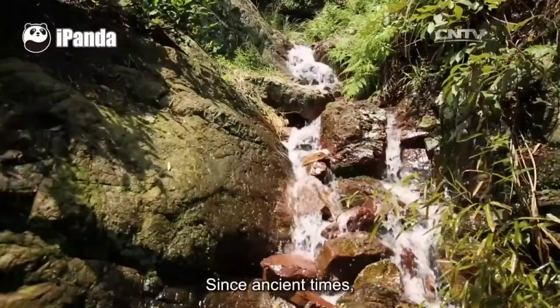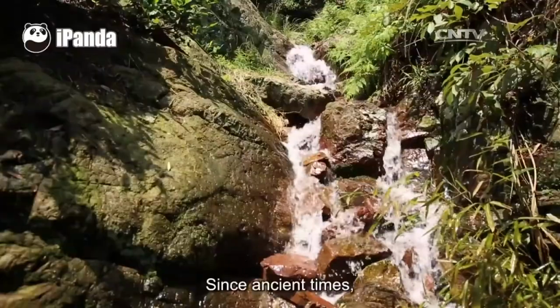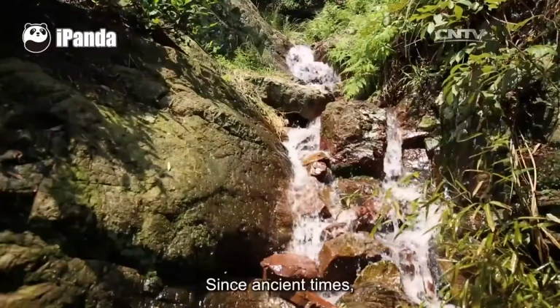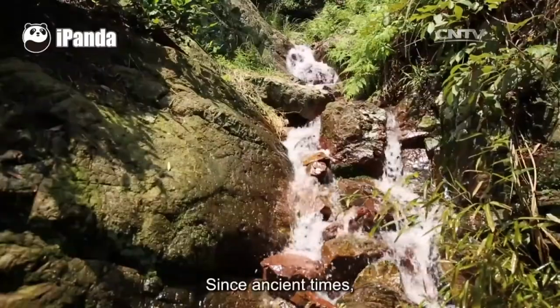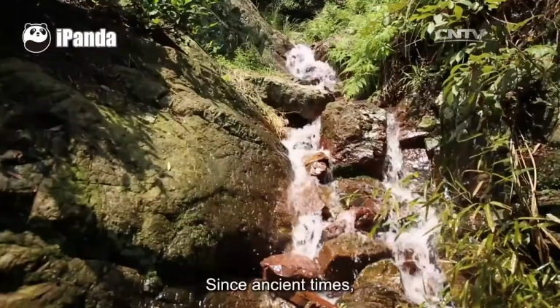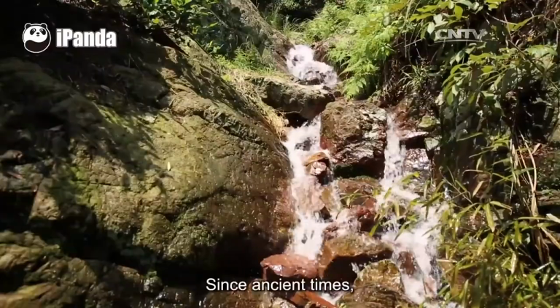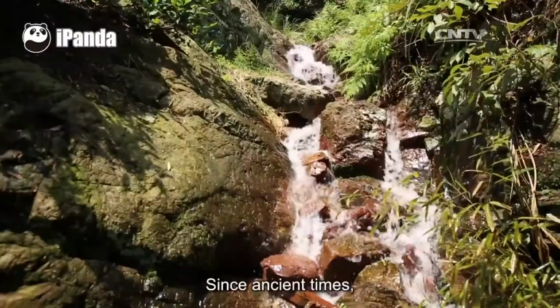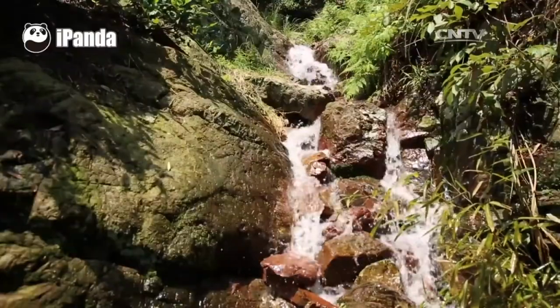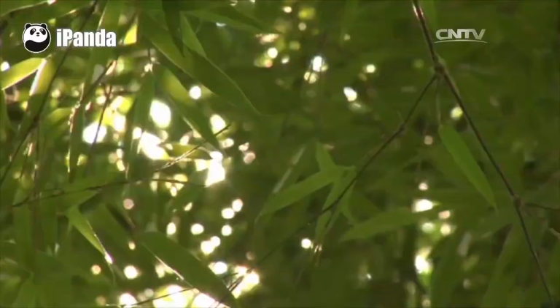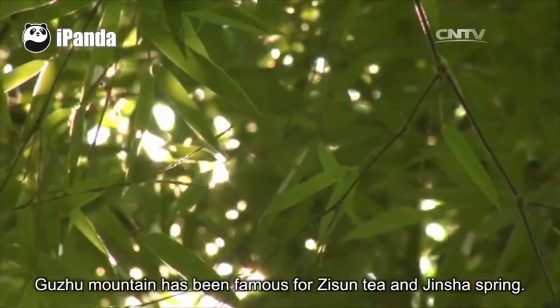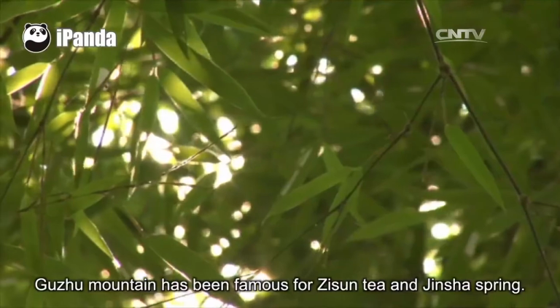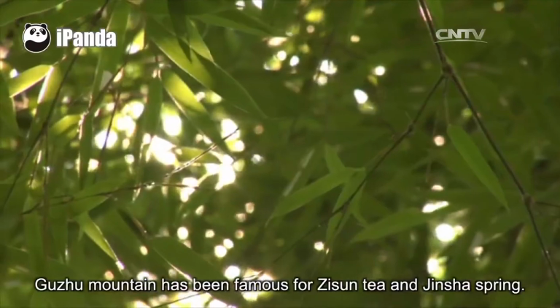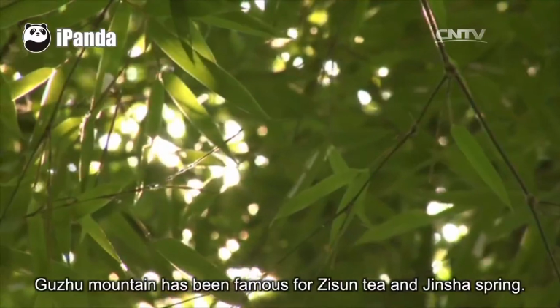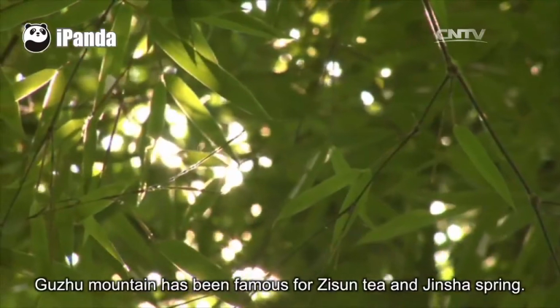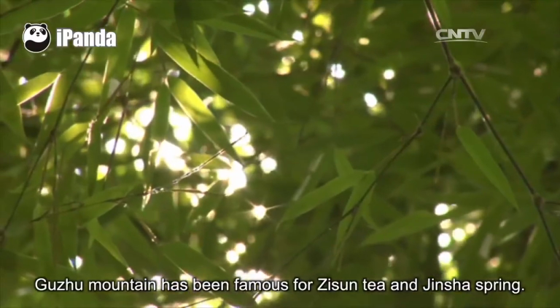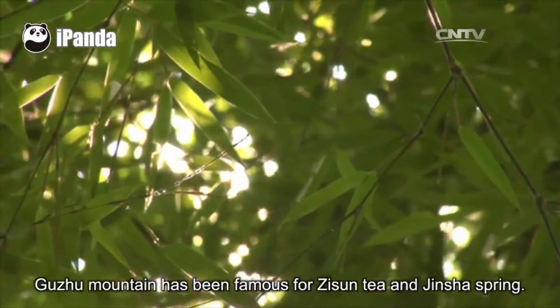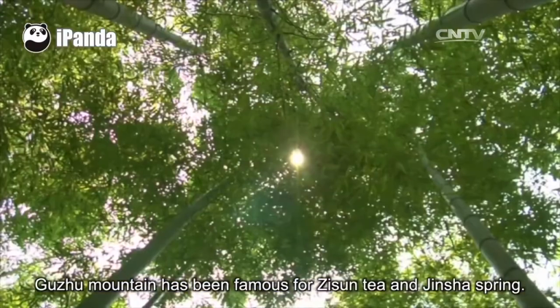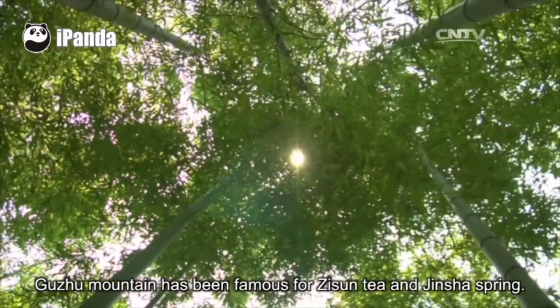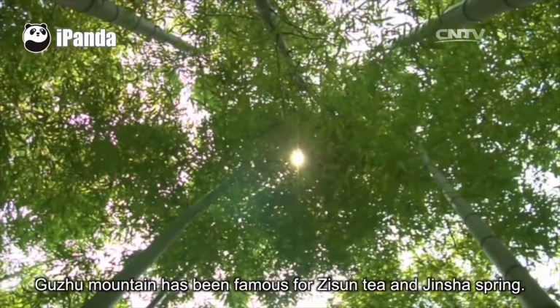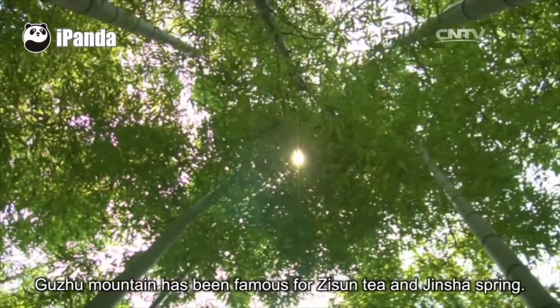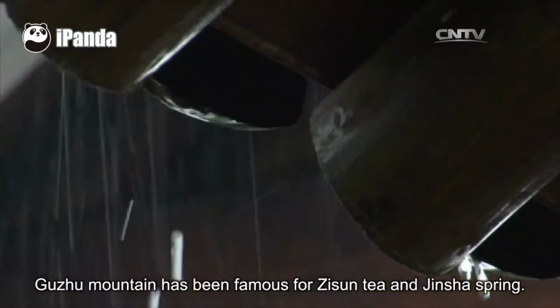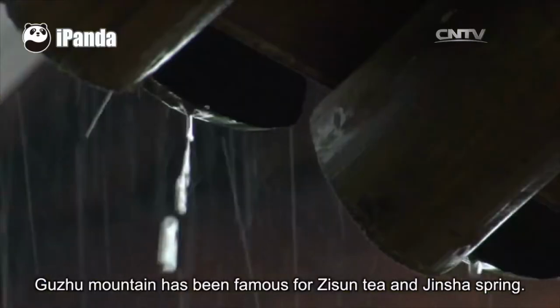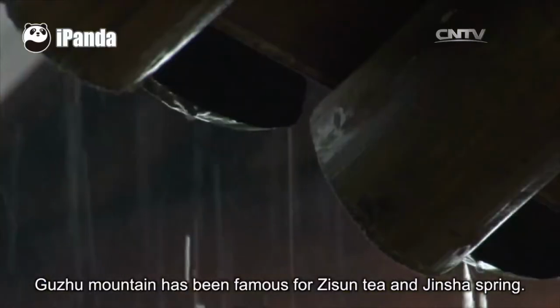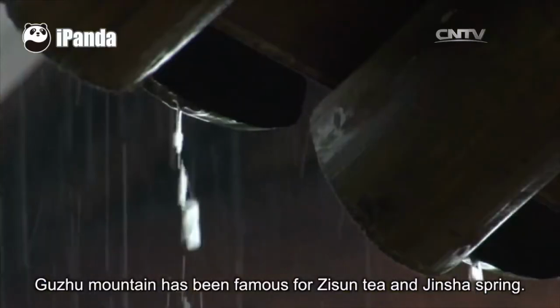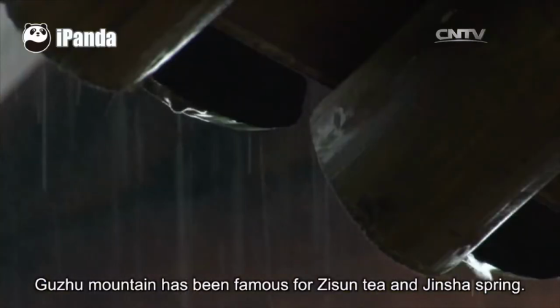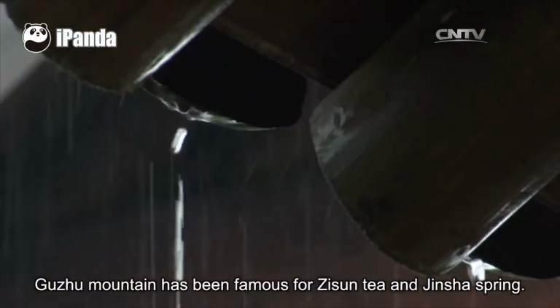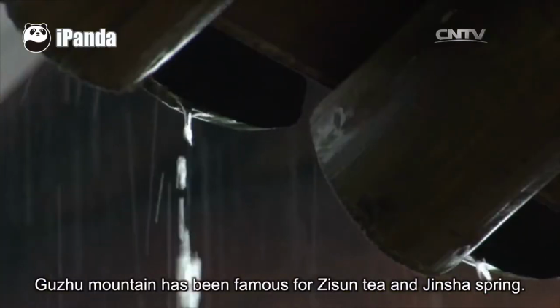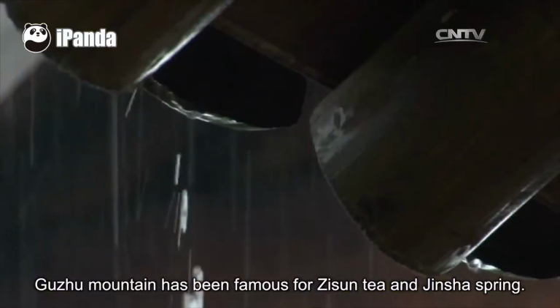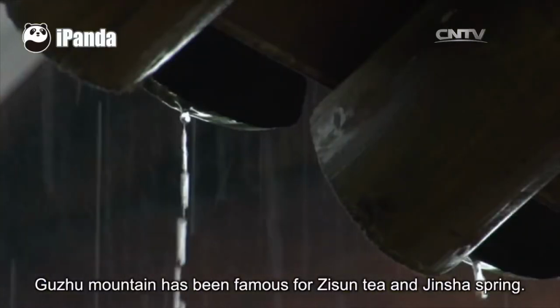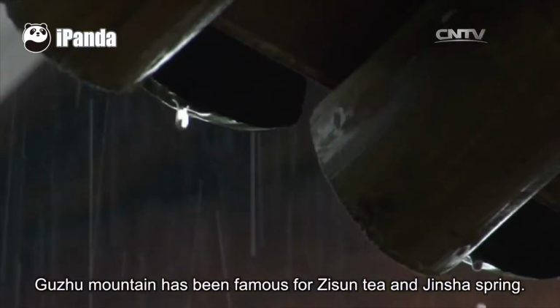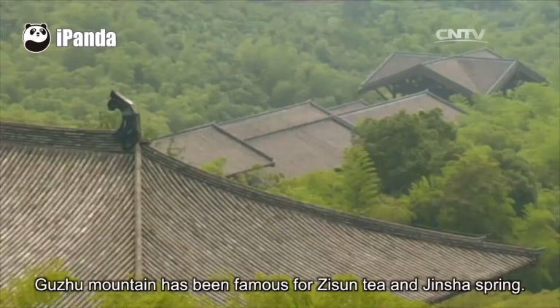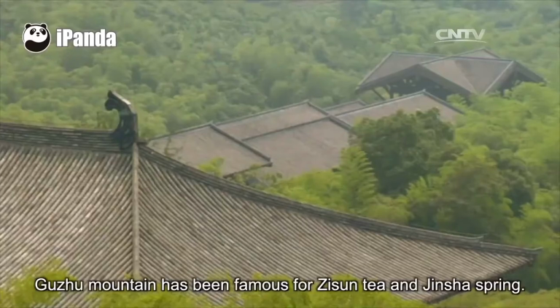Since ancient times, Guzhu mountain has been famous for Zisun tea and Jinsha spring.